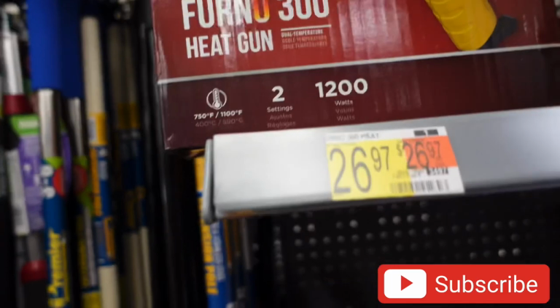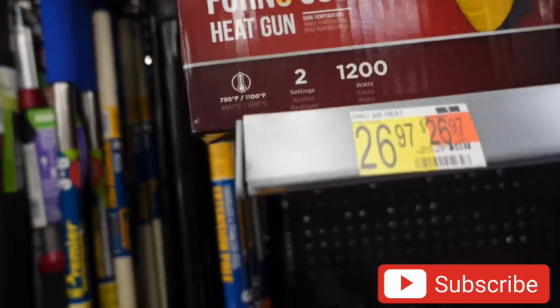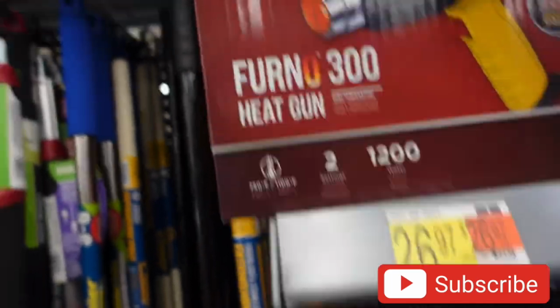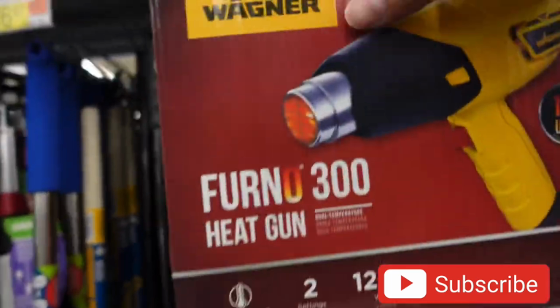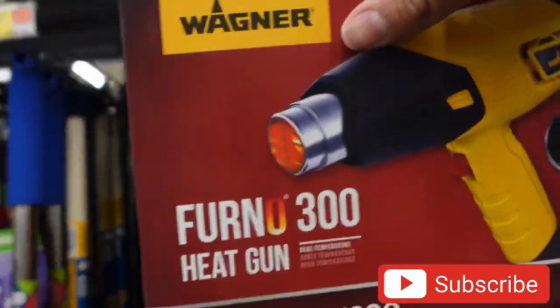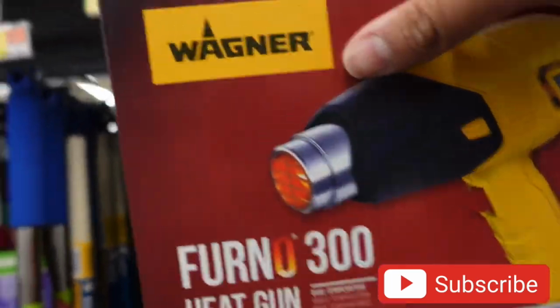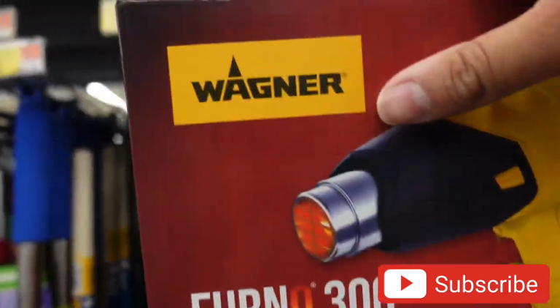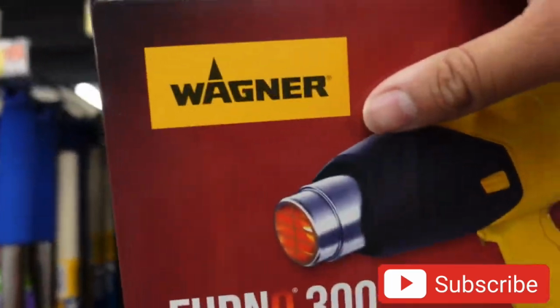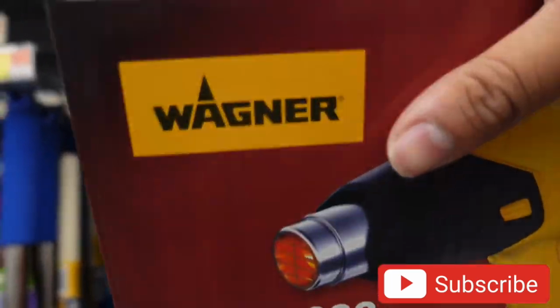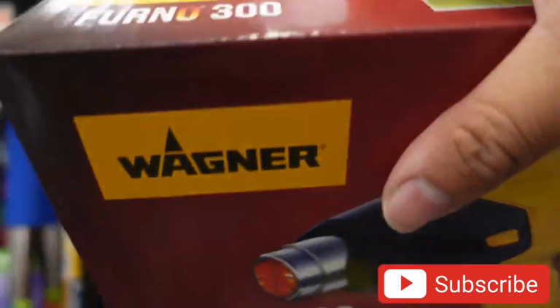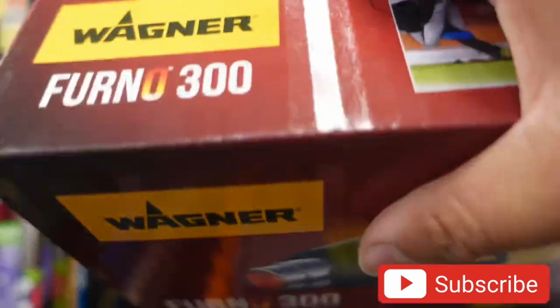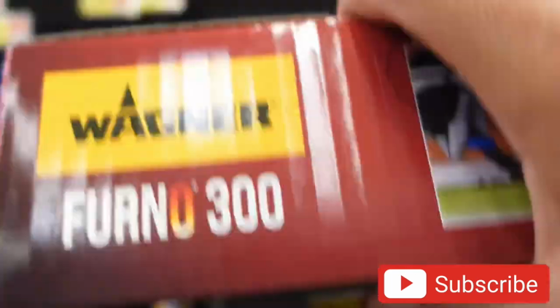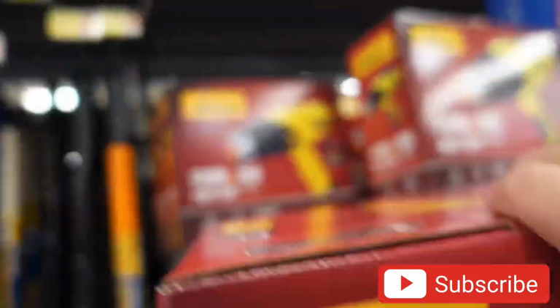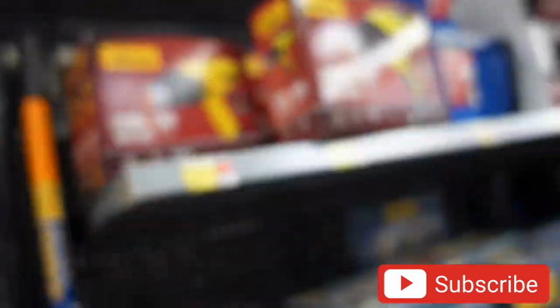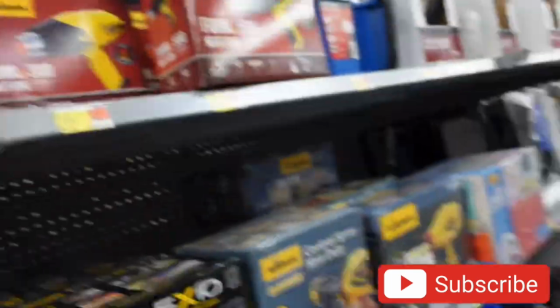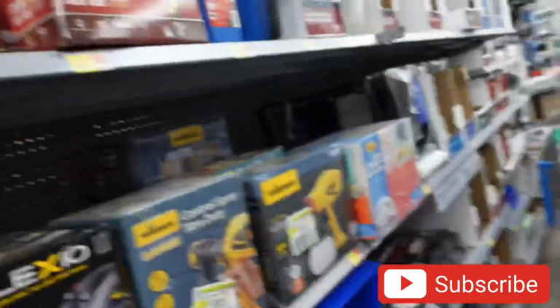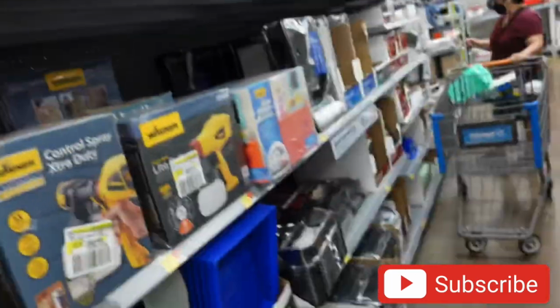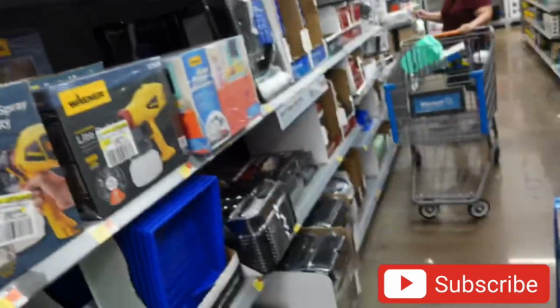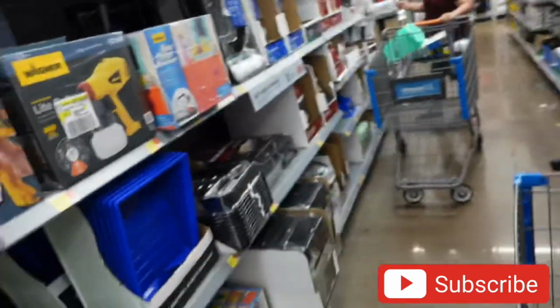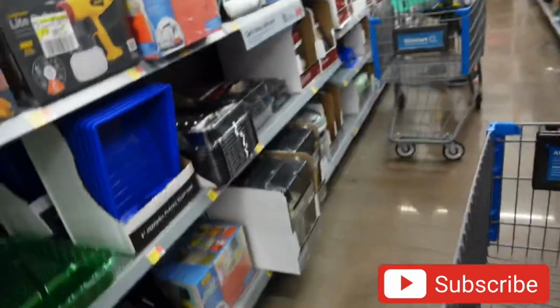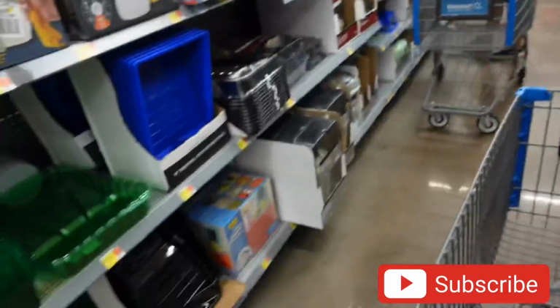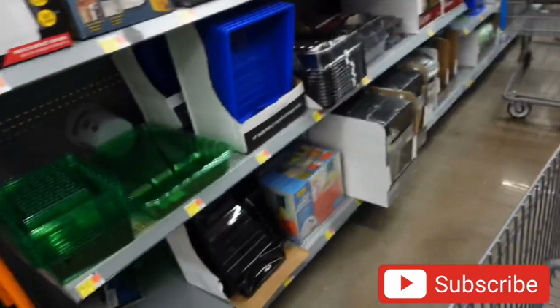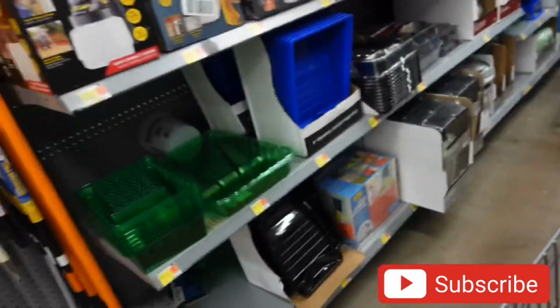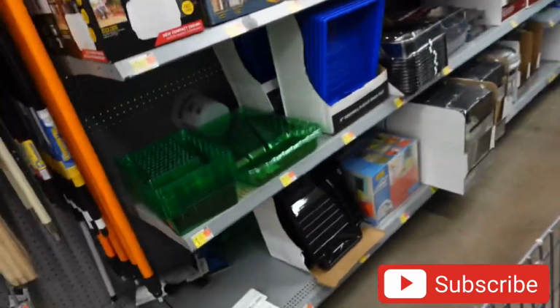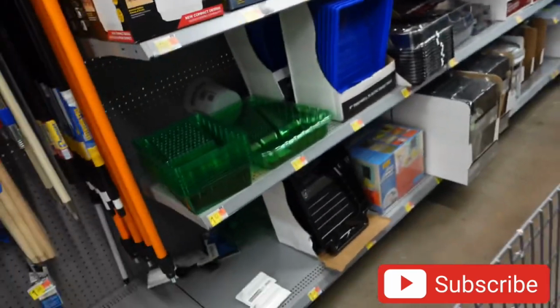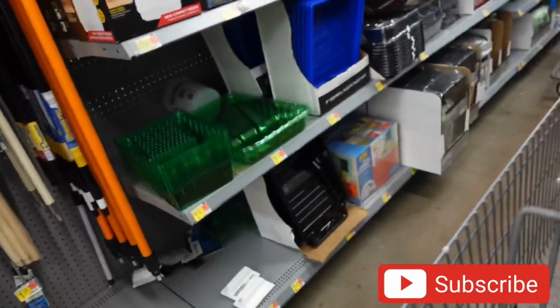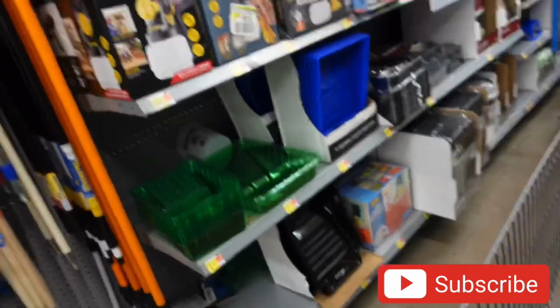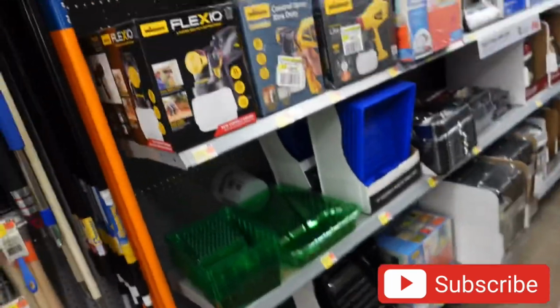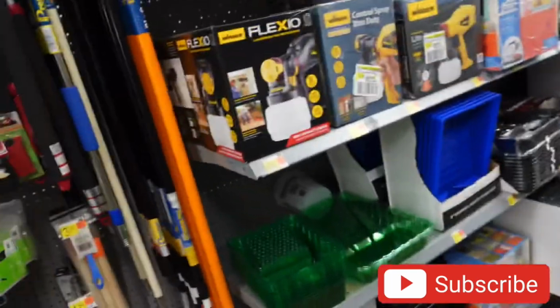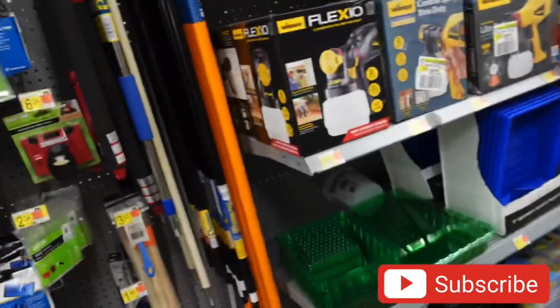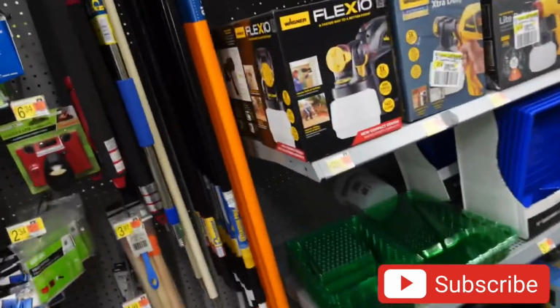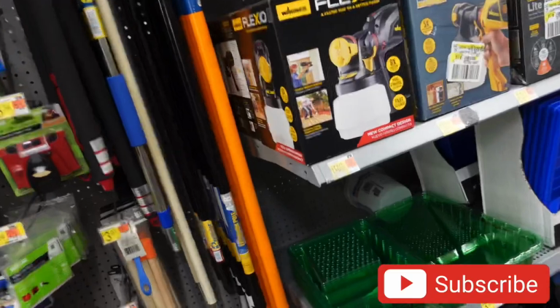Can't go wrong — Wagner. That's a good brand. But we got the heat gun right here and we're going to go ahead and buy it because we're going to use it to wrap these panels.